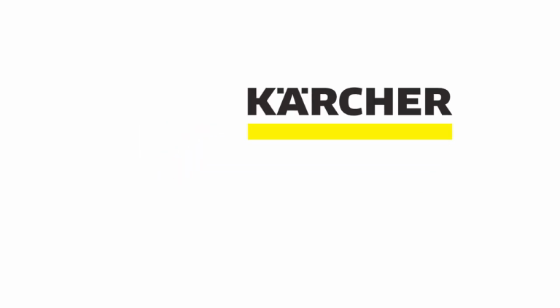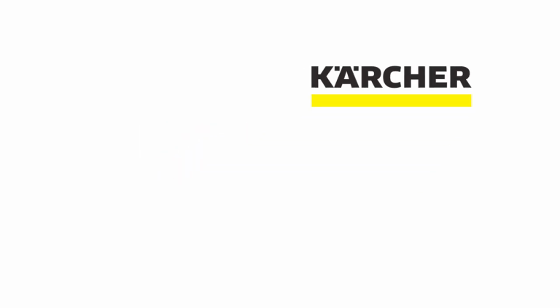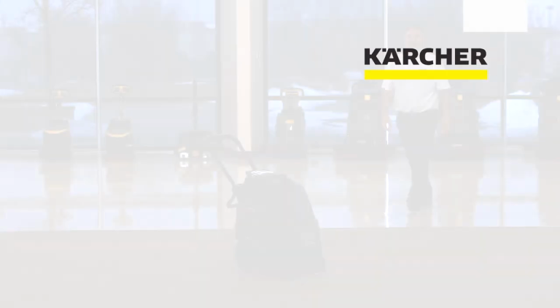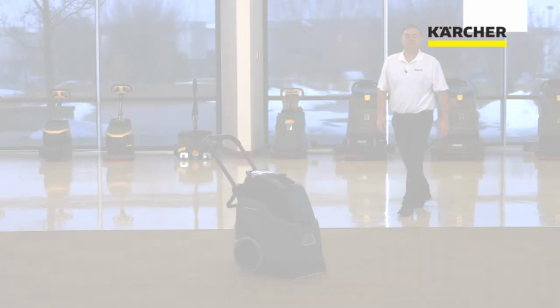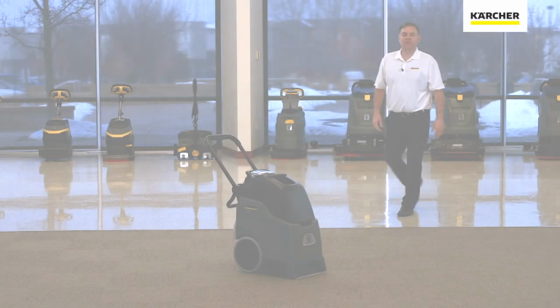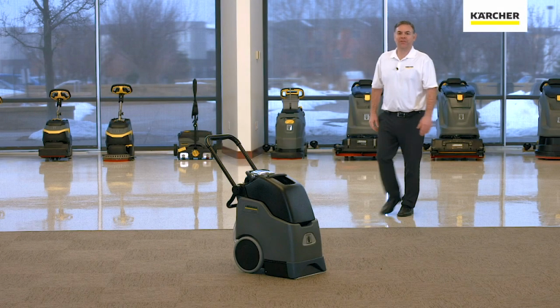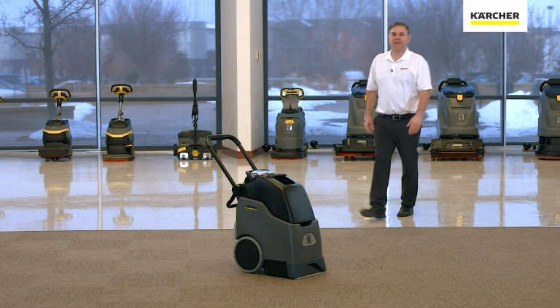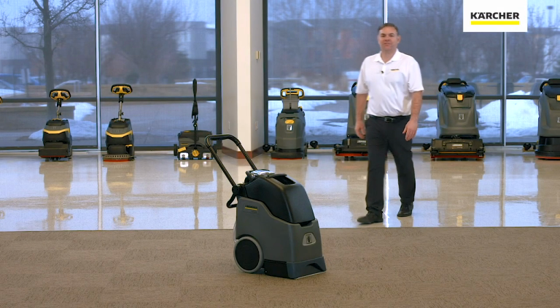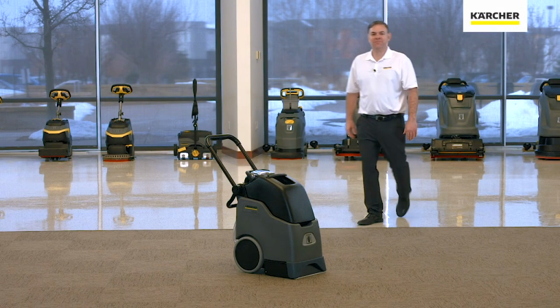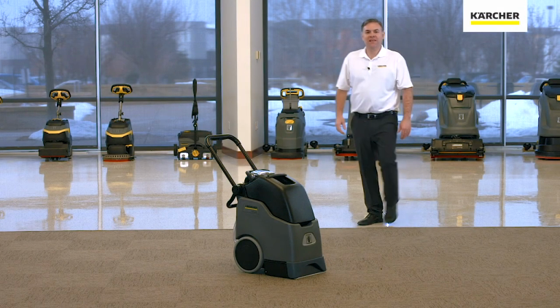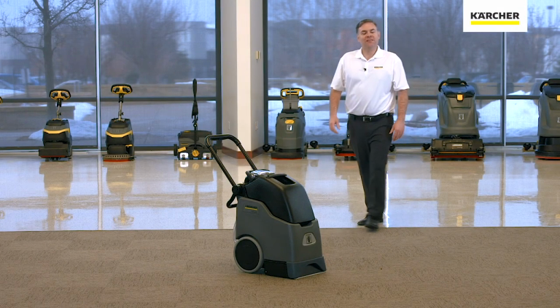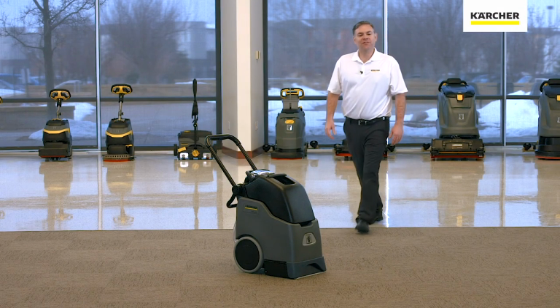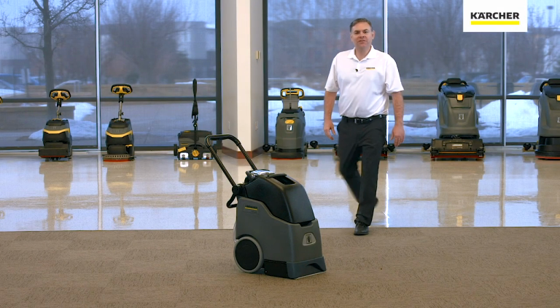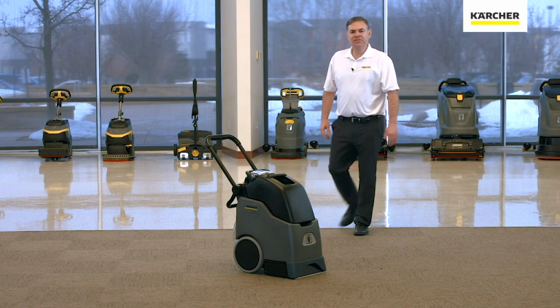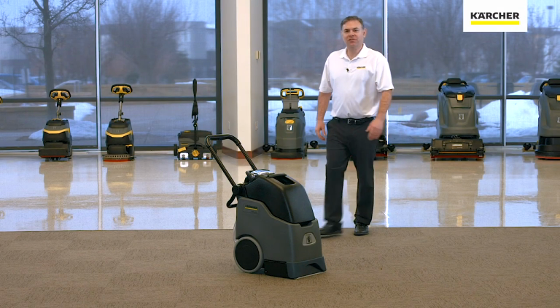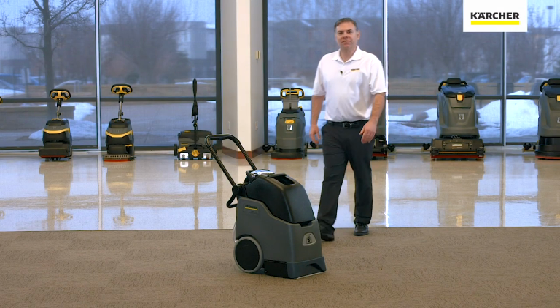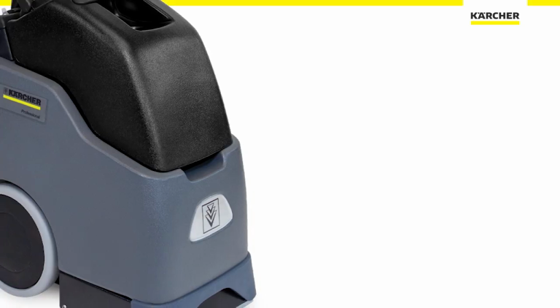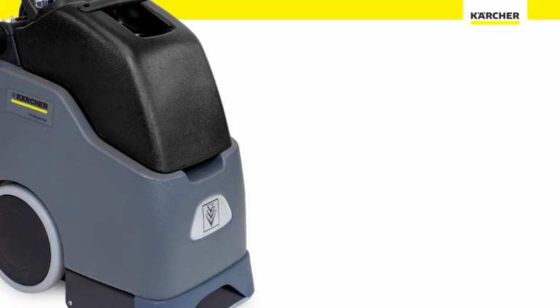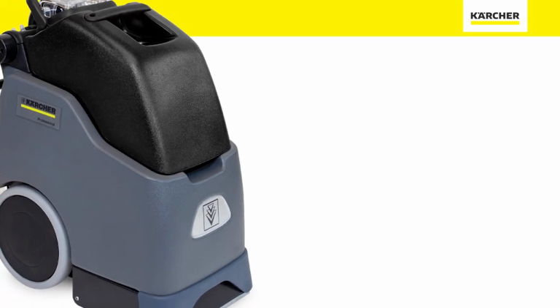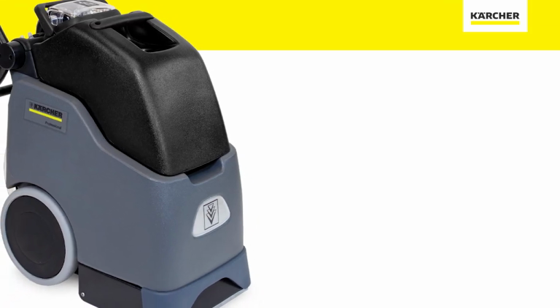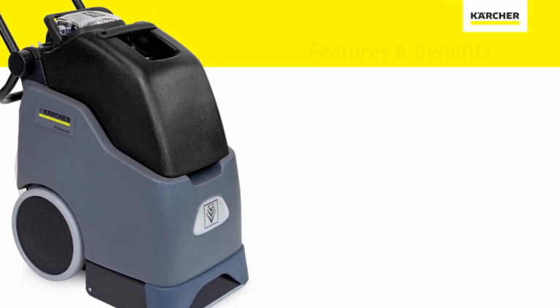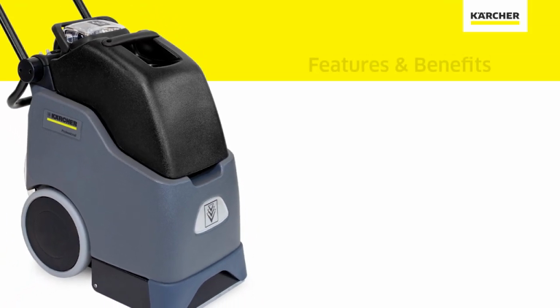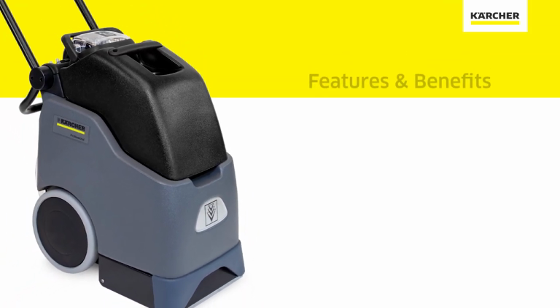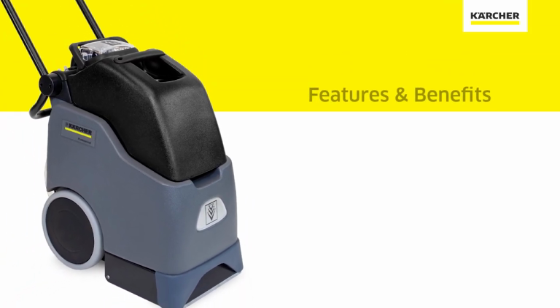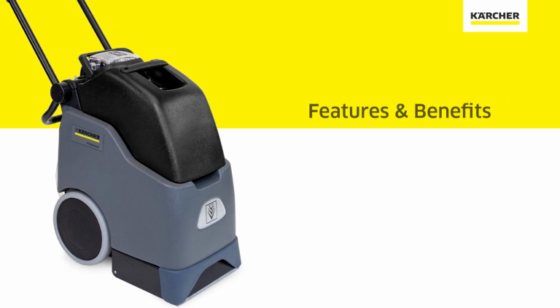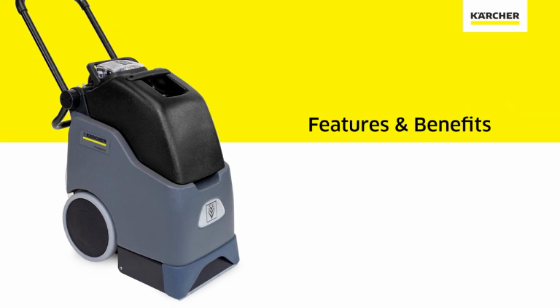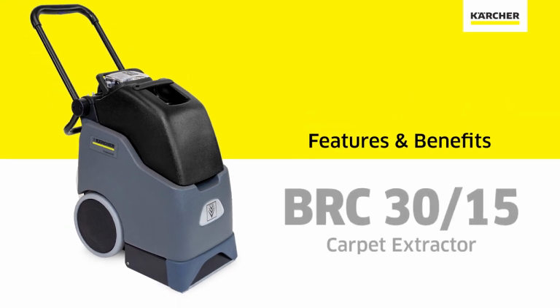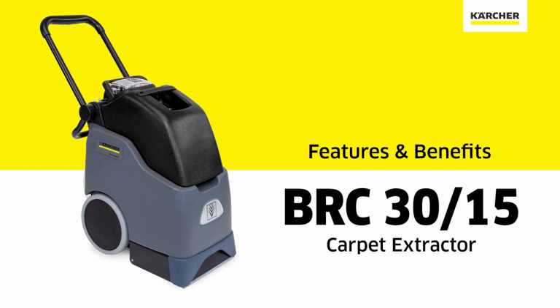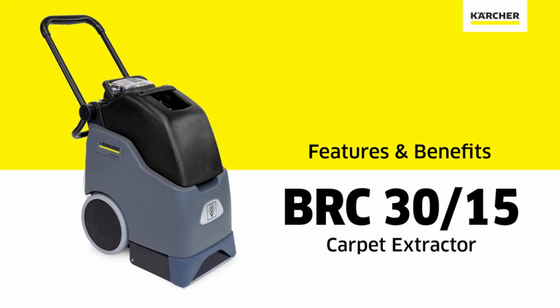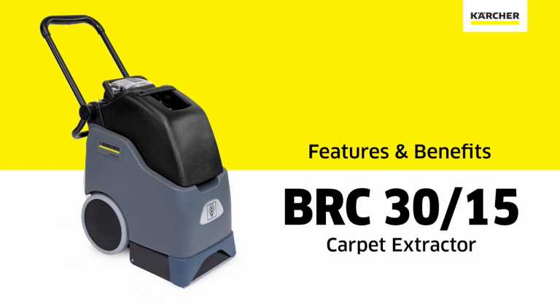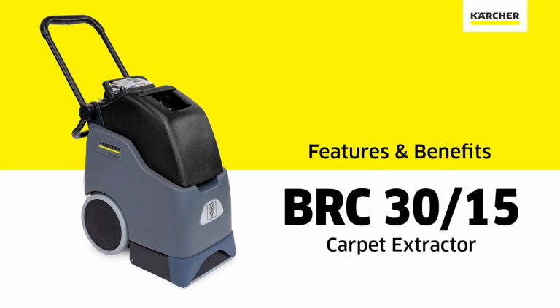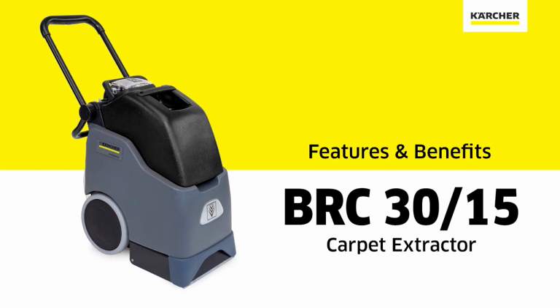Hi, I'm Jordan with Karcher. This video is to show the features and benefits of the BRC 3015.